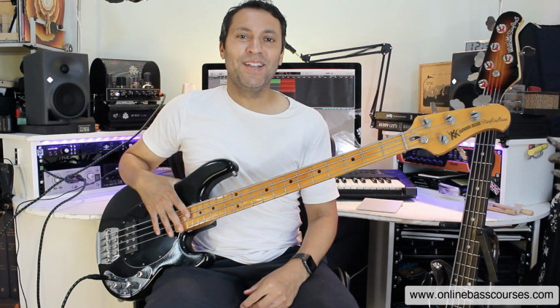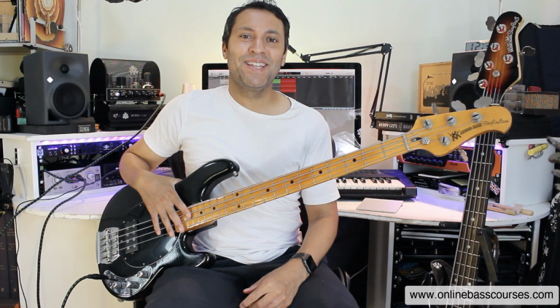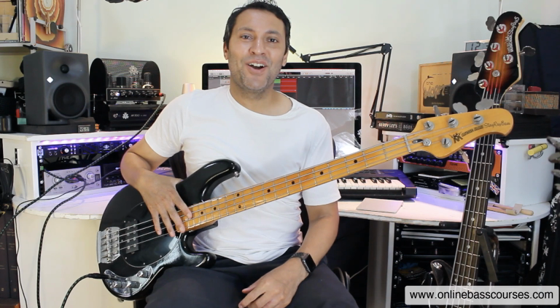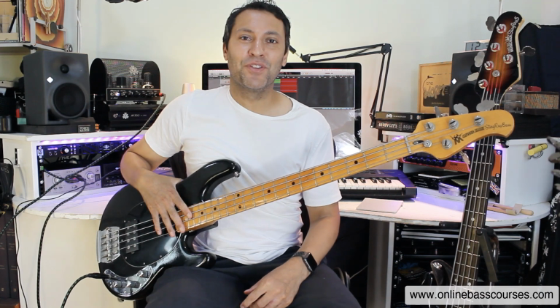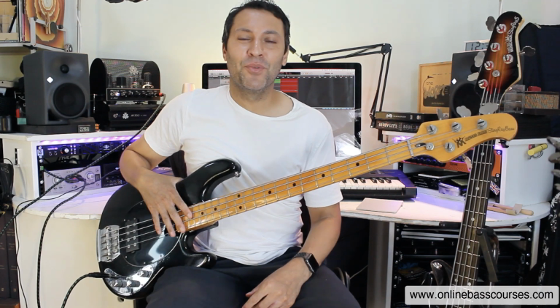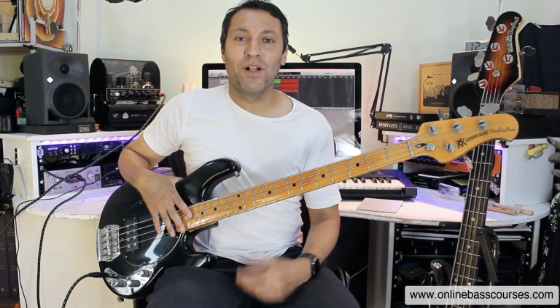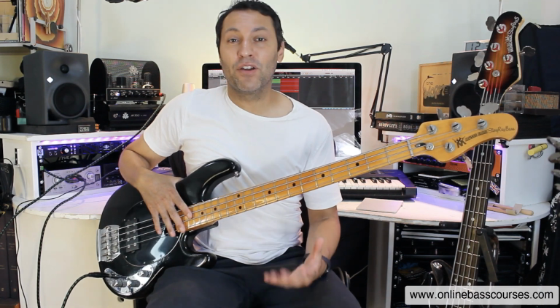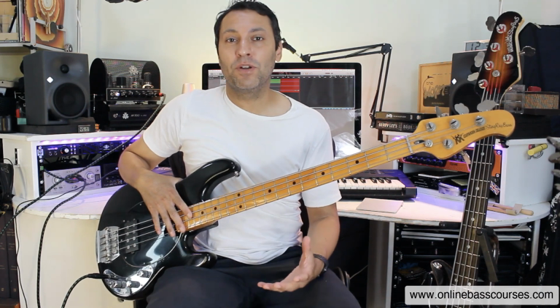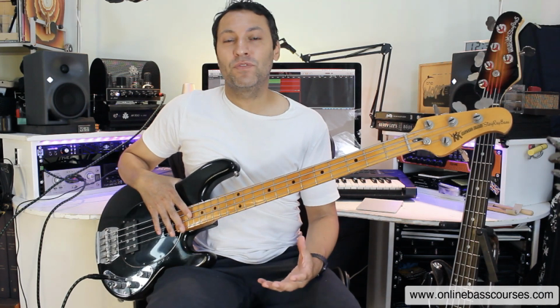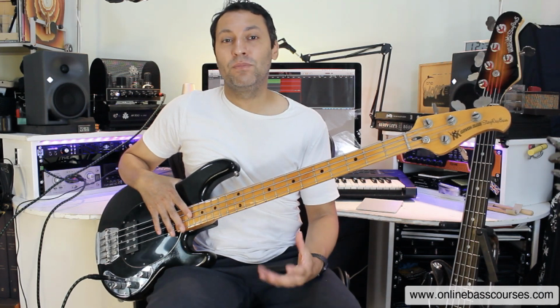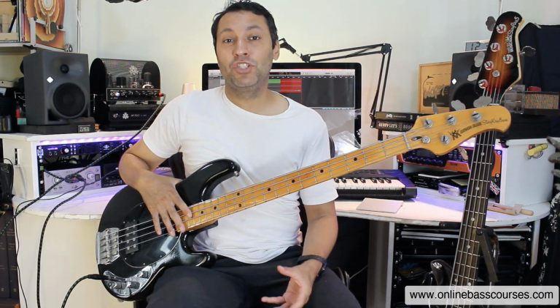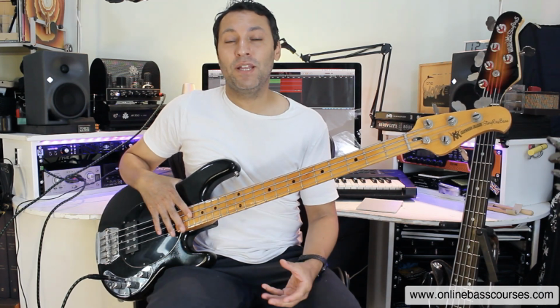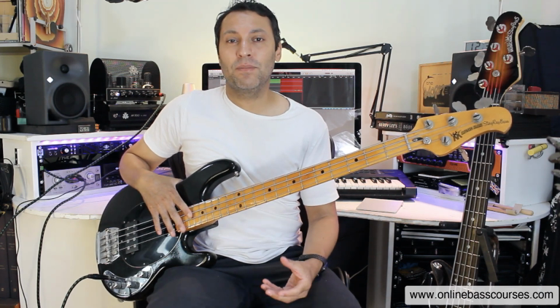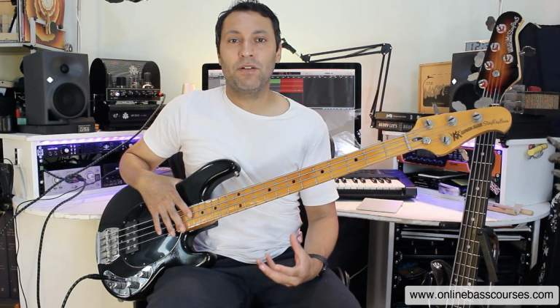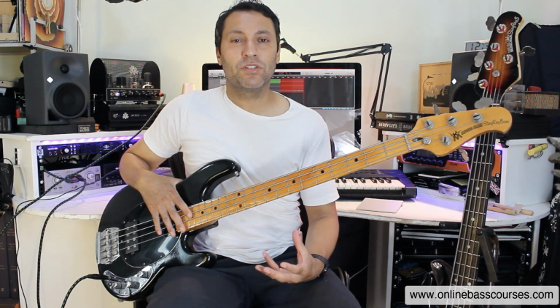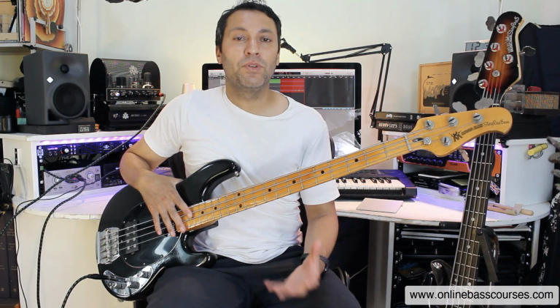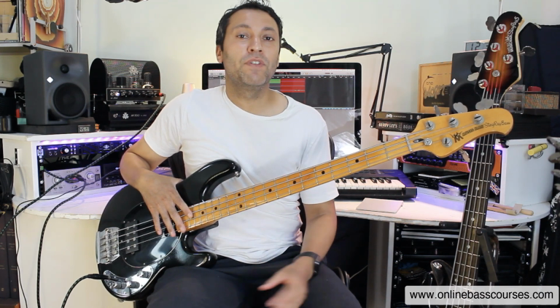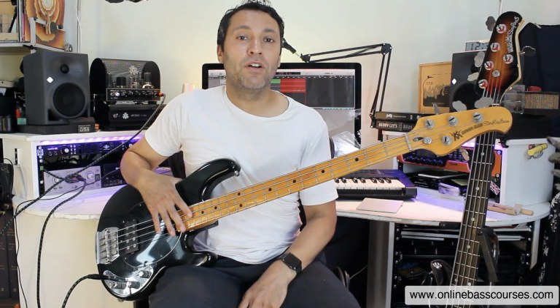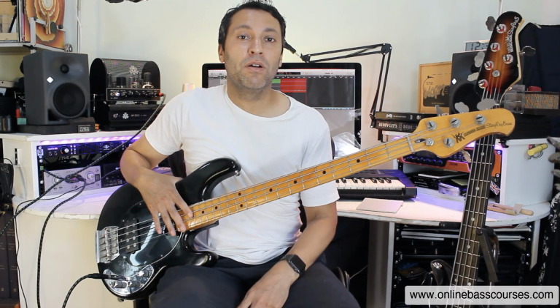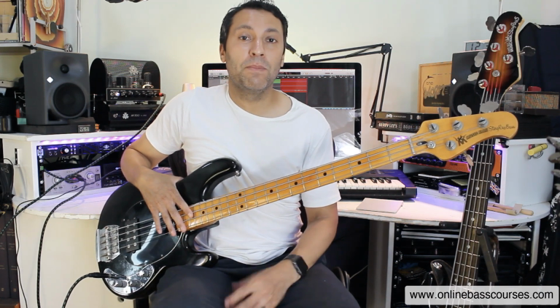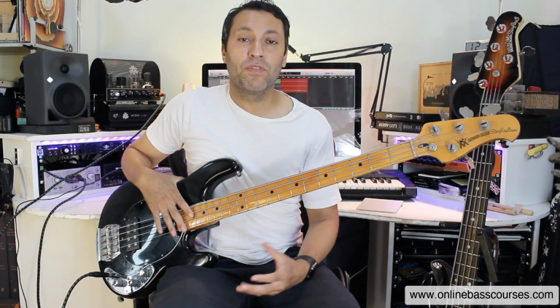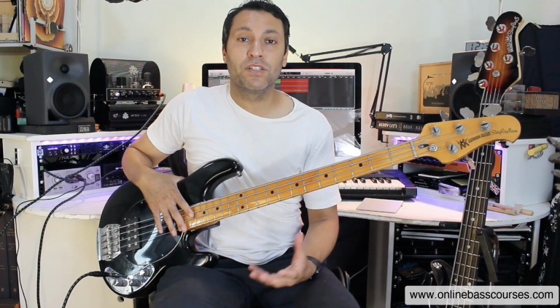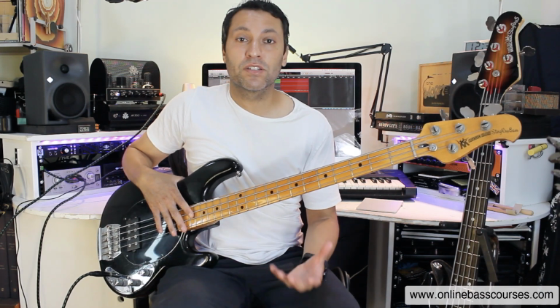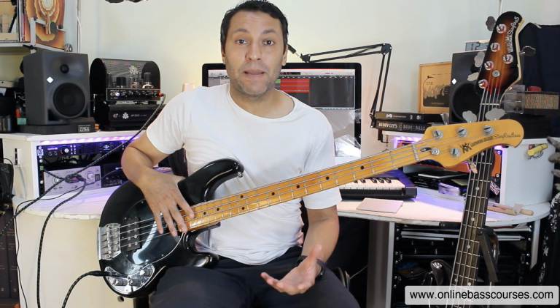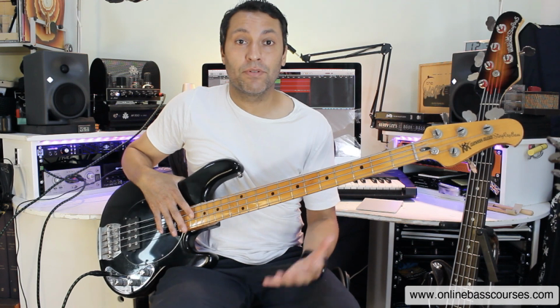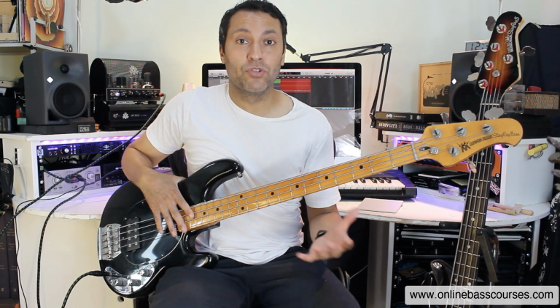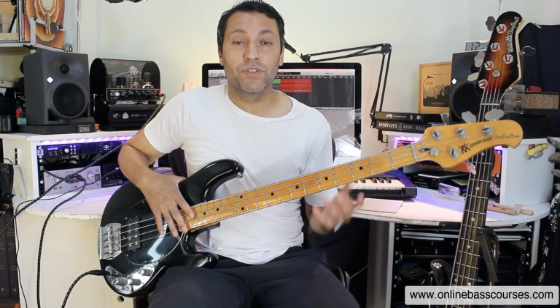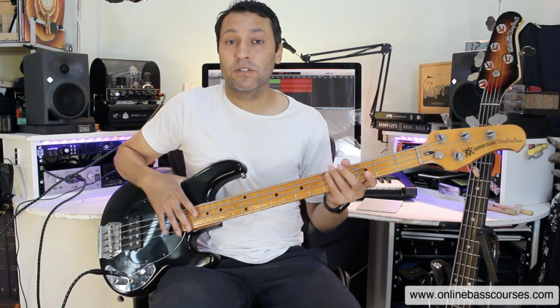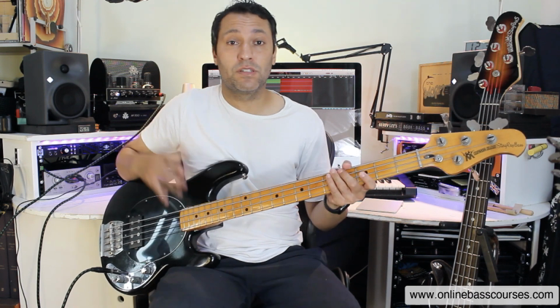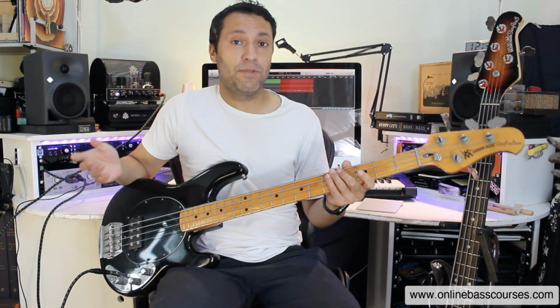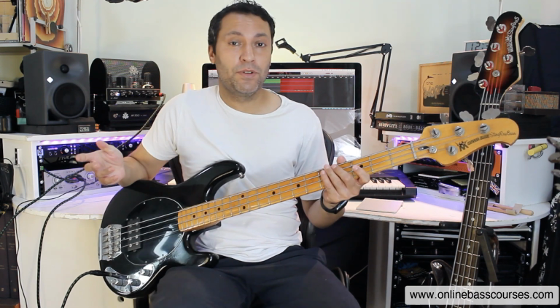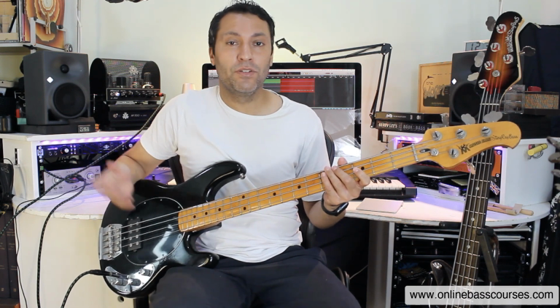Hi, Dan here. Hope you're doing well. I've got a question from Jed about doing a video on improvising slap grooves, so that's exactly what I'm going to do.